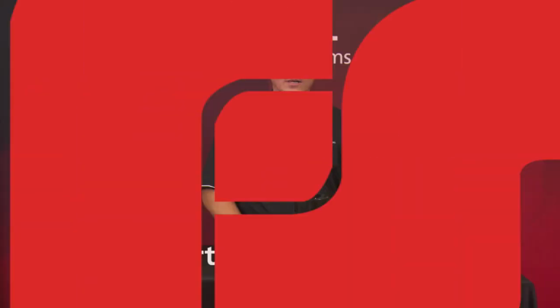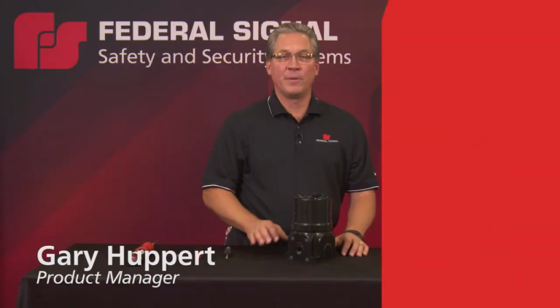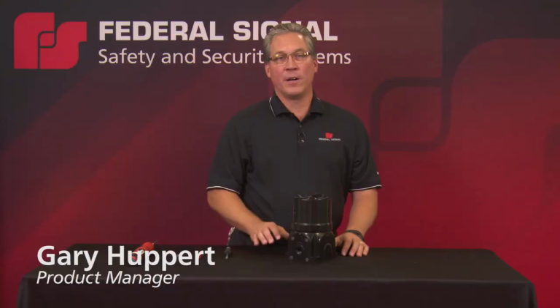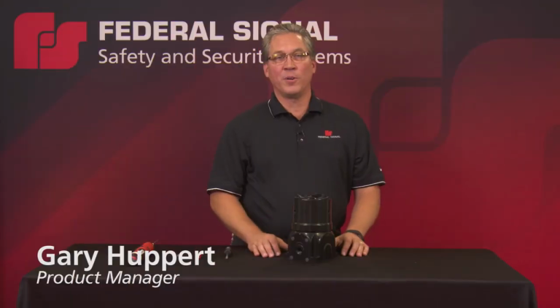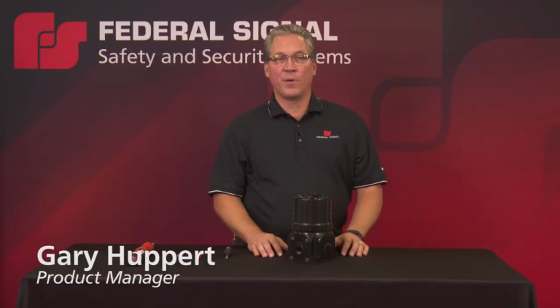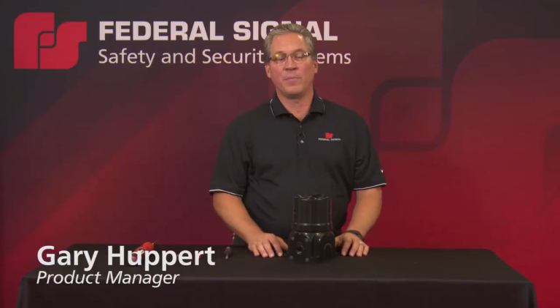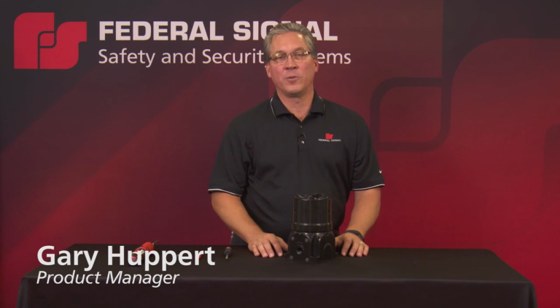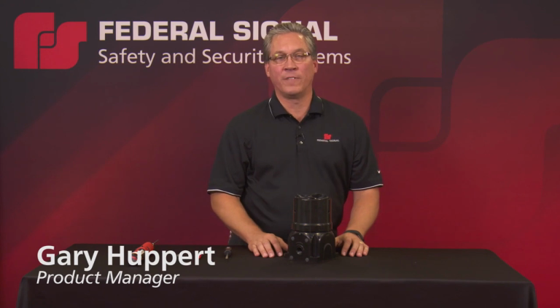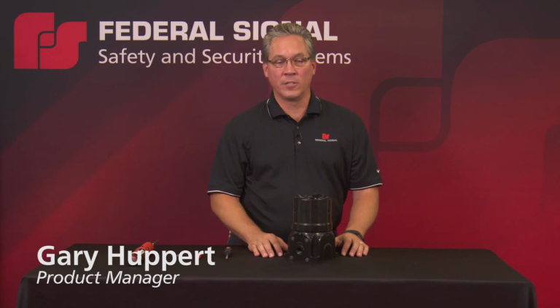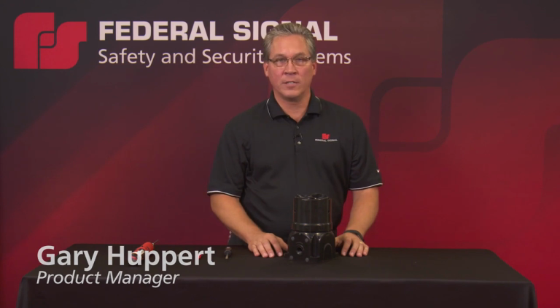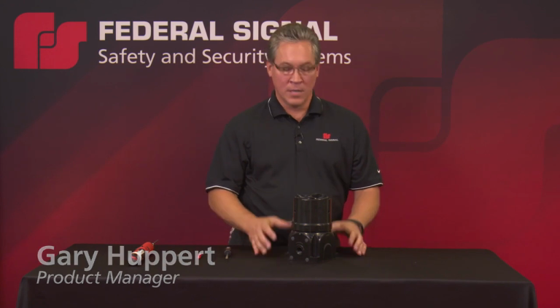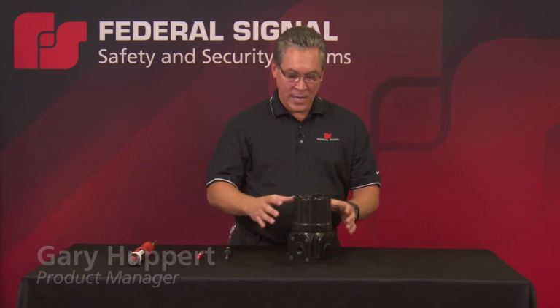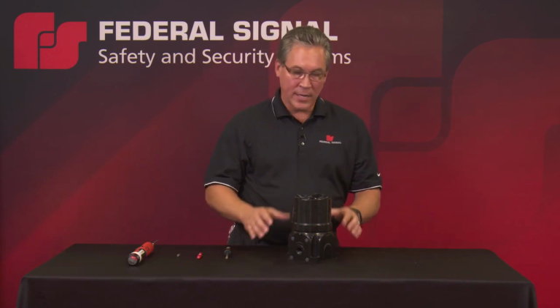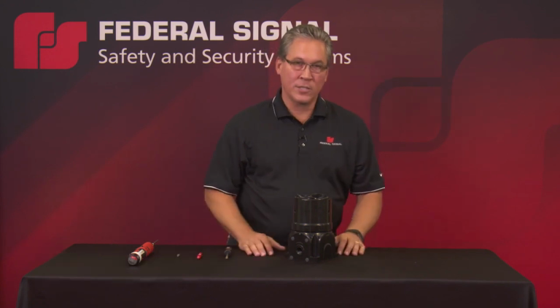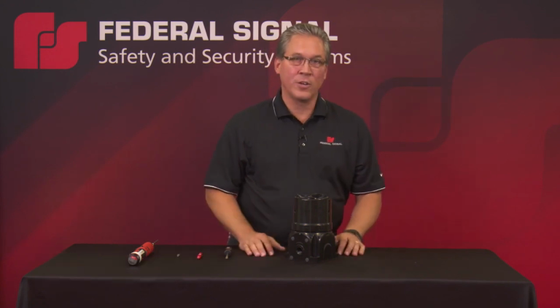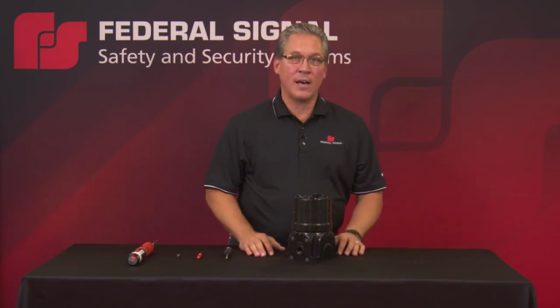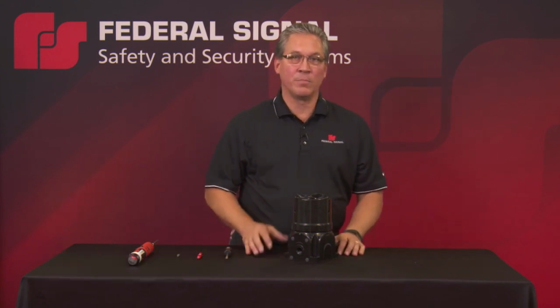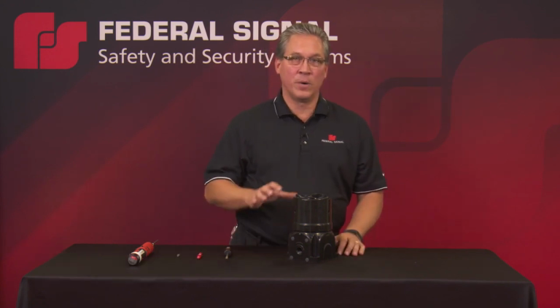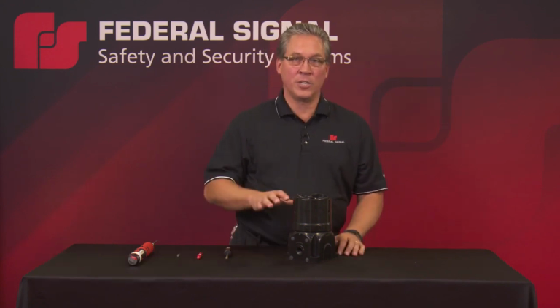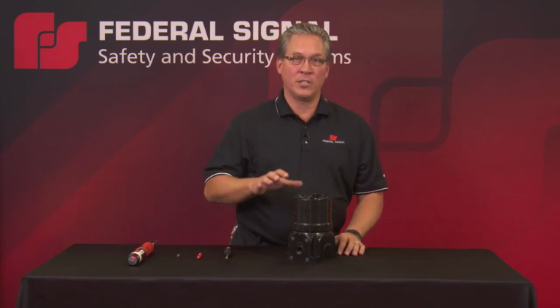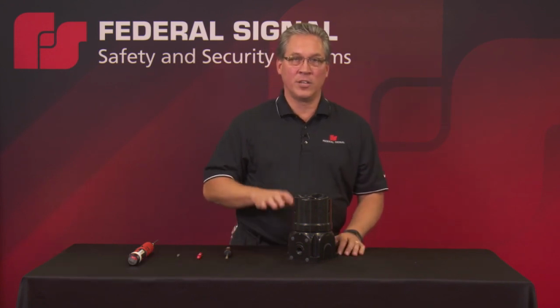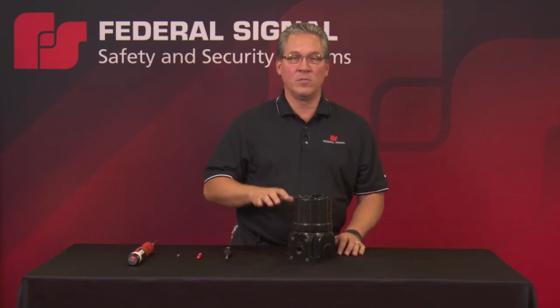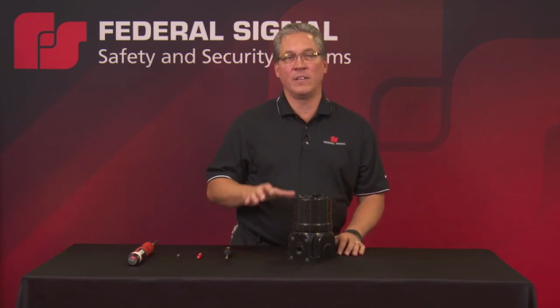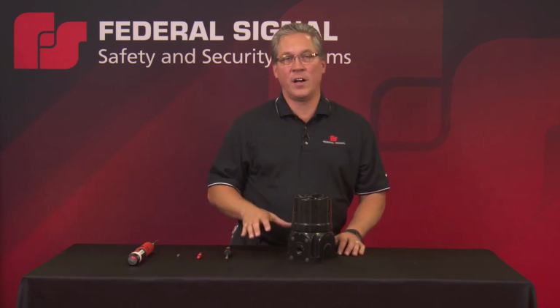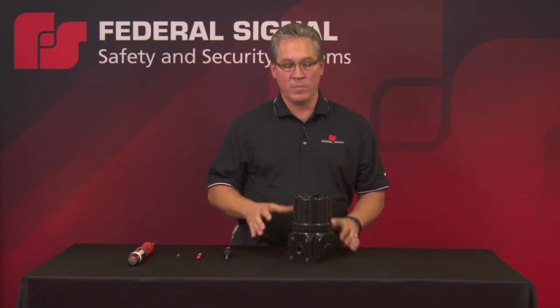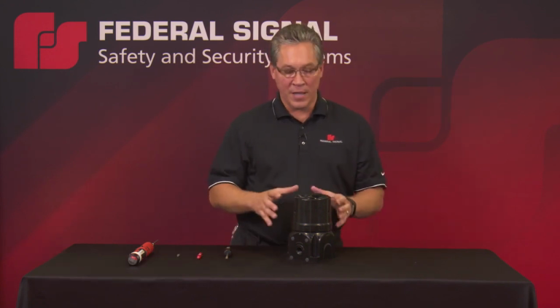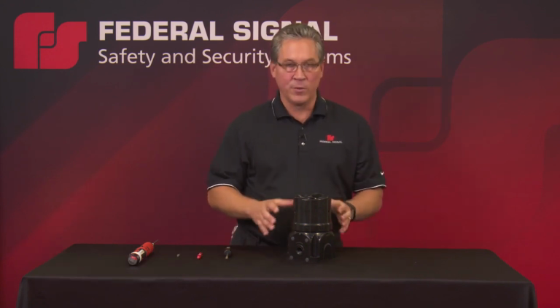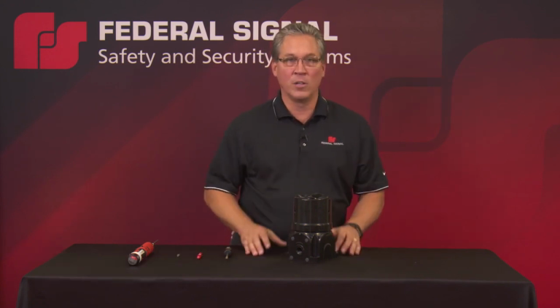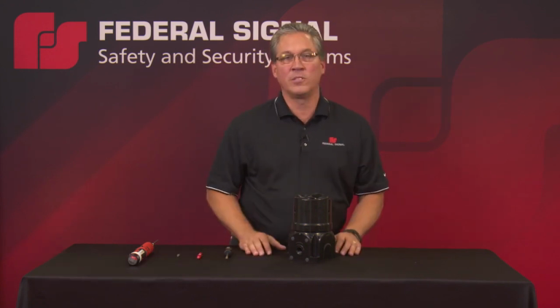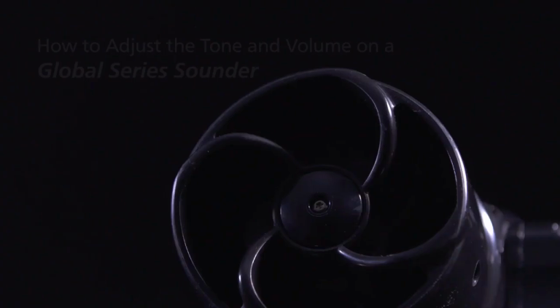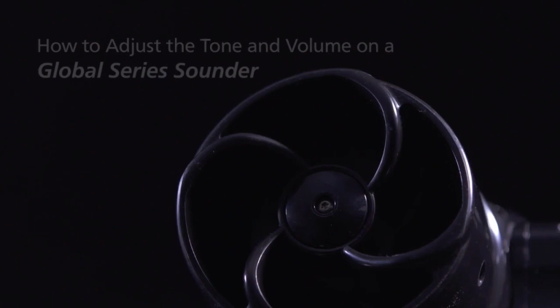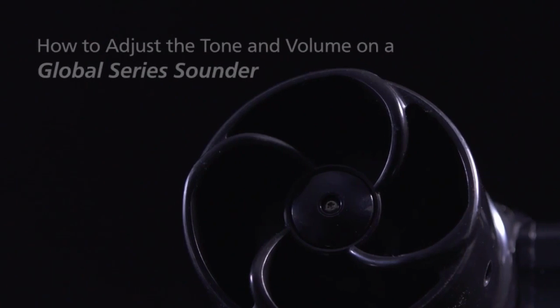I'm Gary Huppert, Product Manager at Federal Signal, and I'd like to show you how to adjust the tones and volume on the new Global Series Sounder.